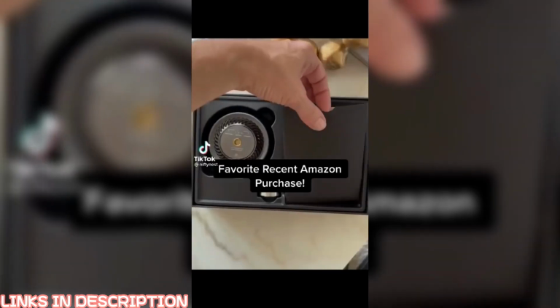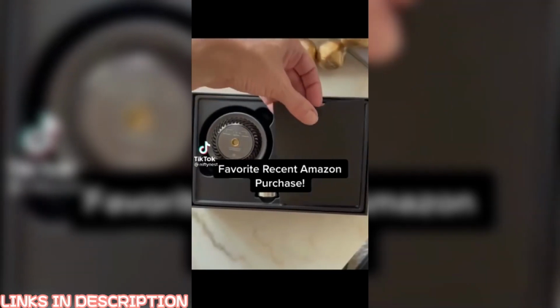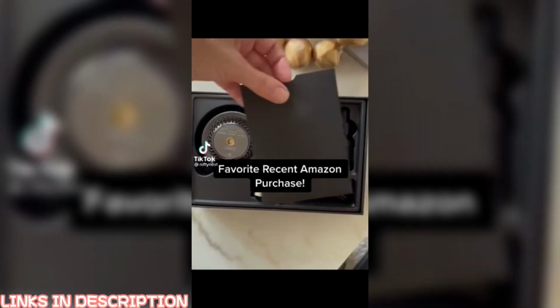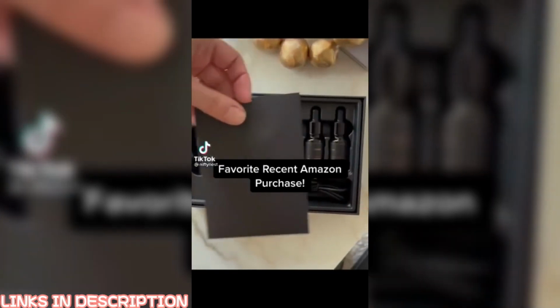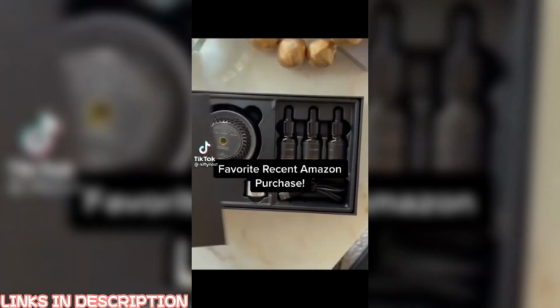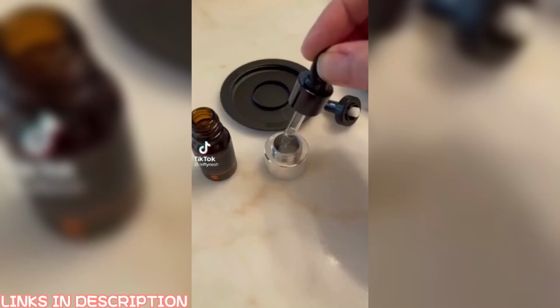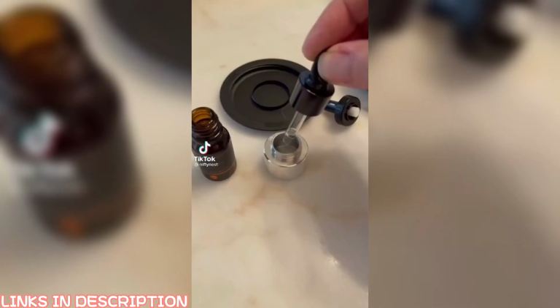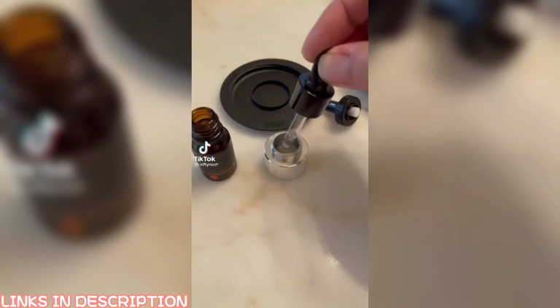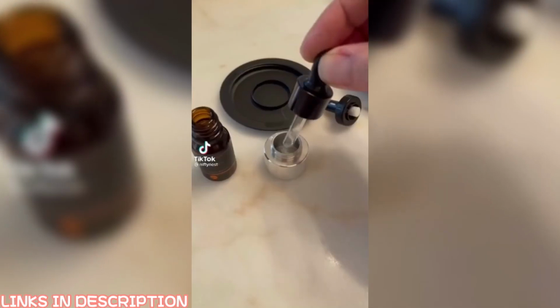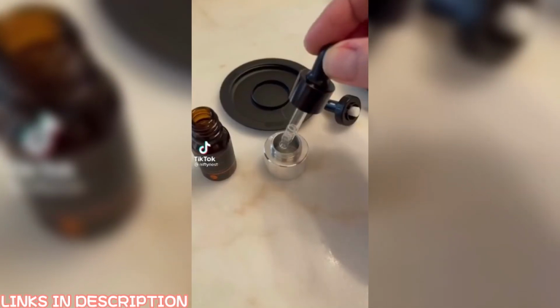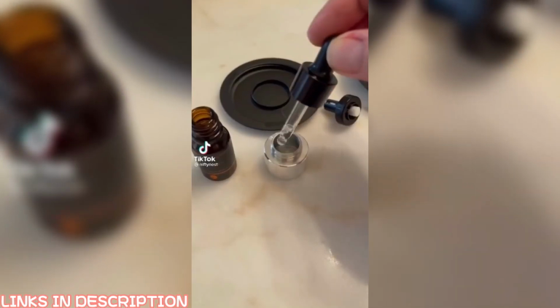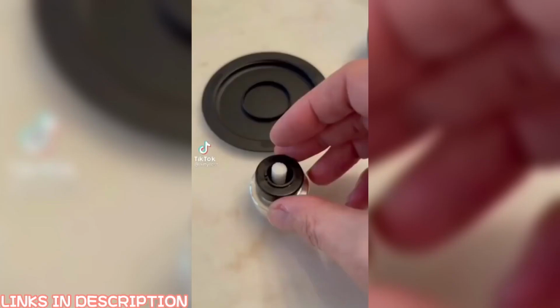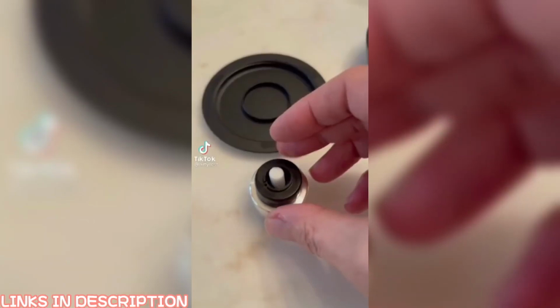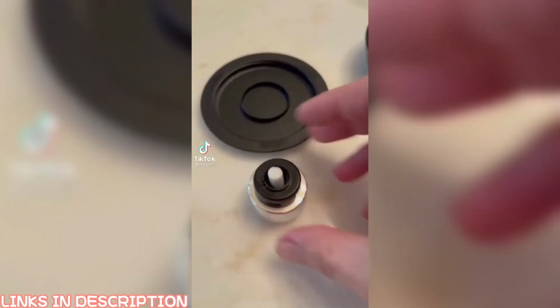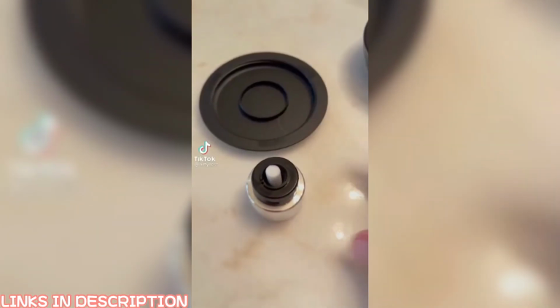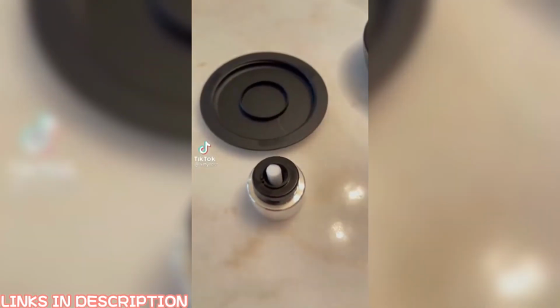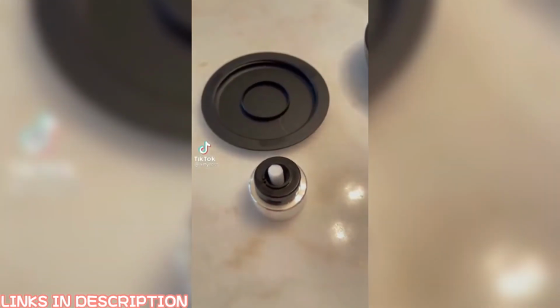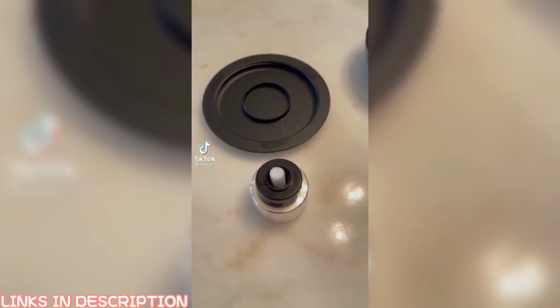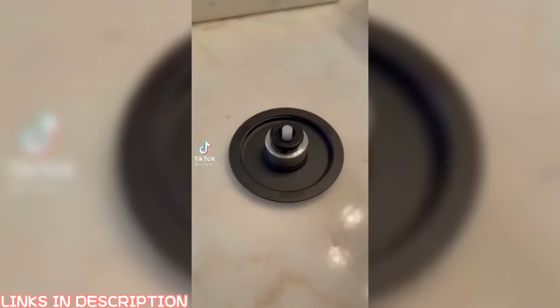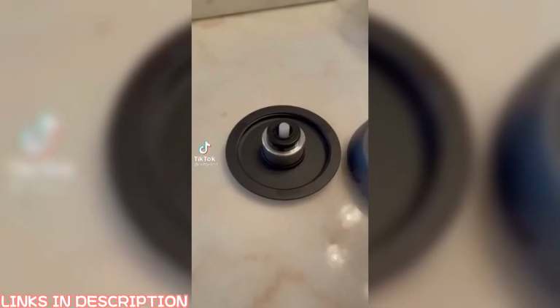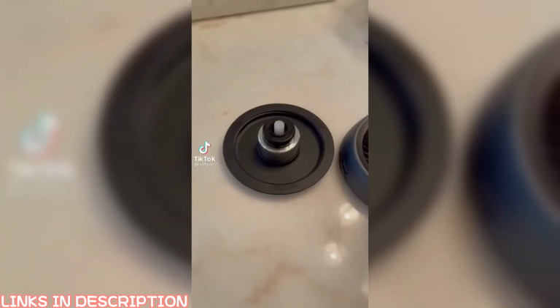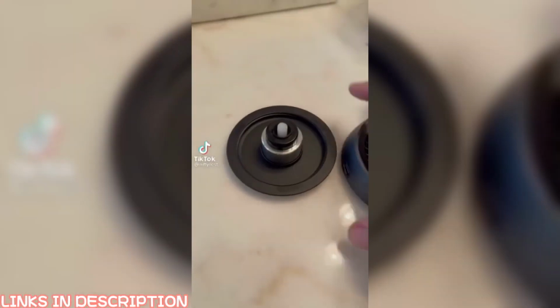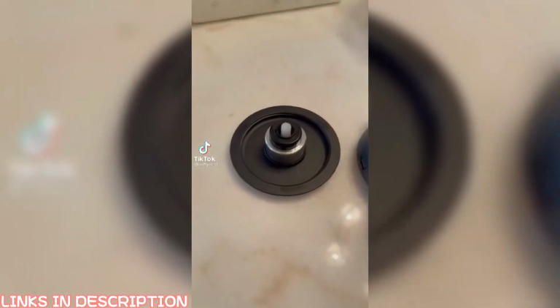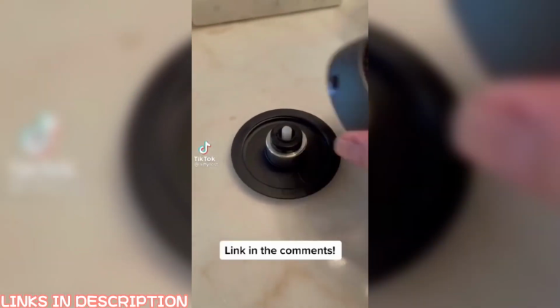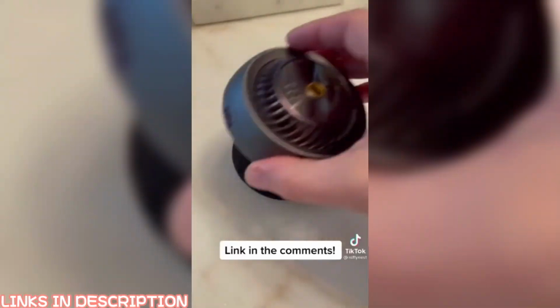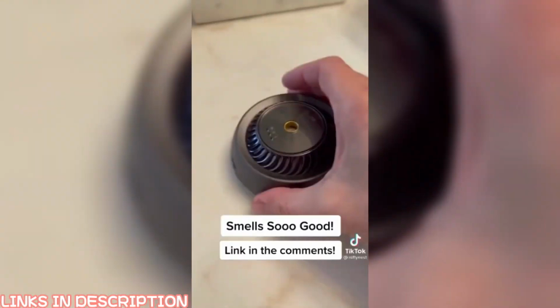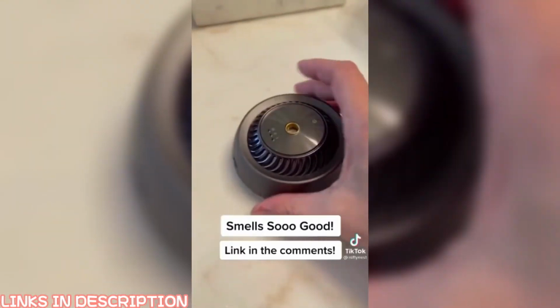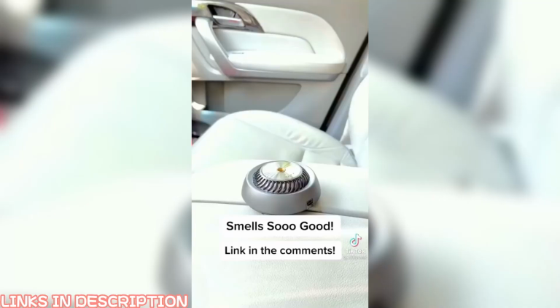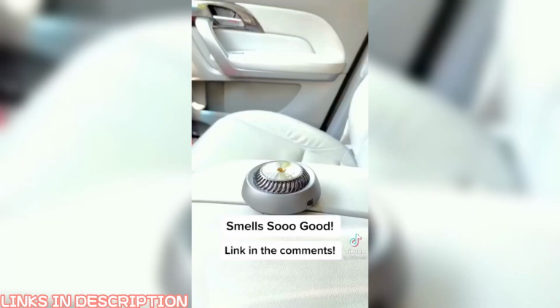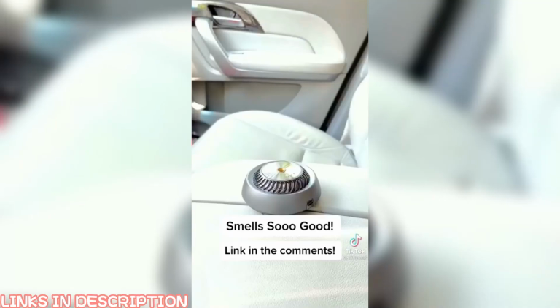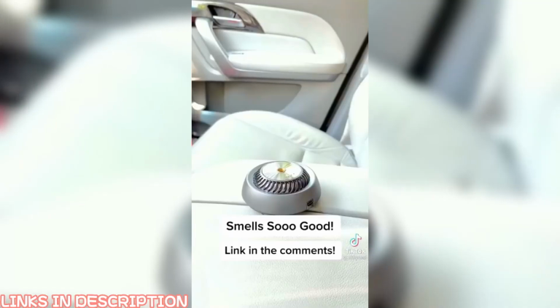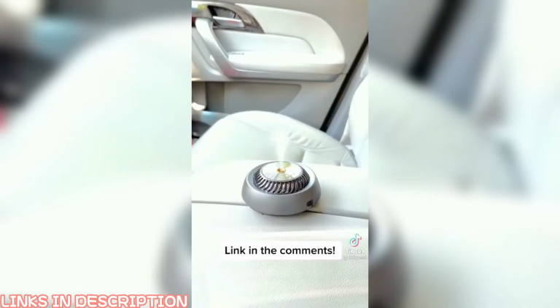You guys, this is a game changer for your car. I'll put the link to it in my comments. I love this.